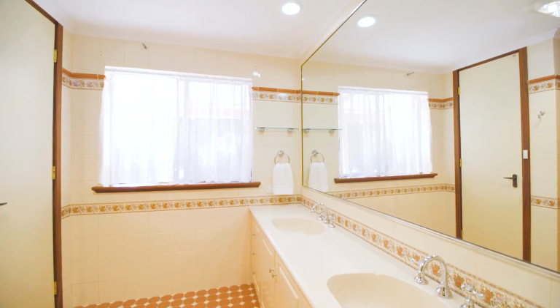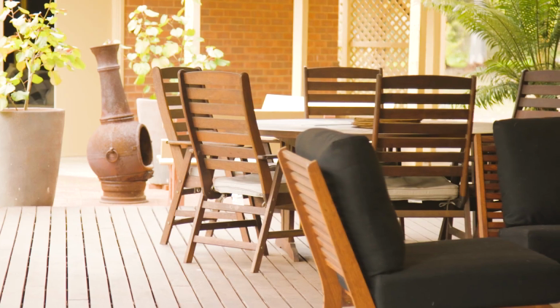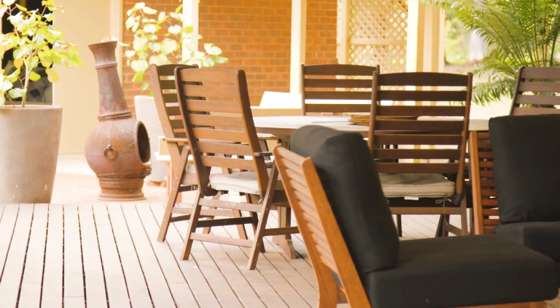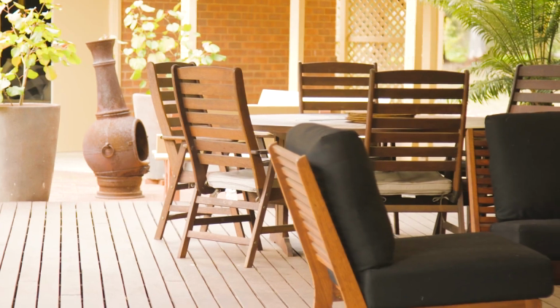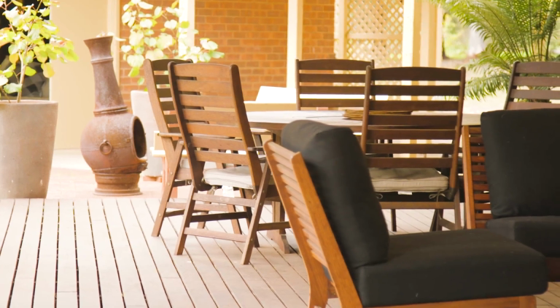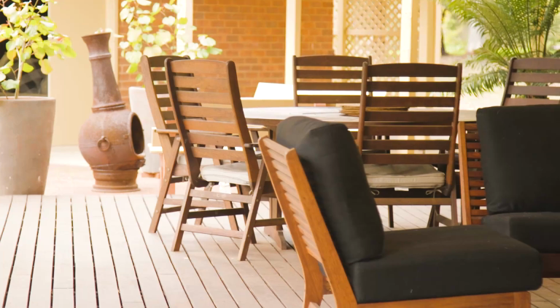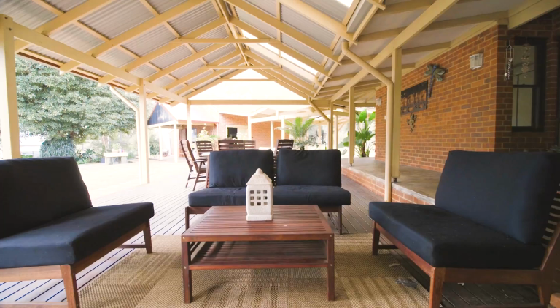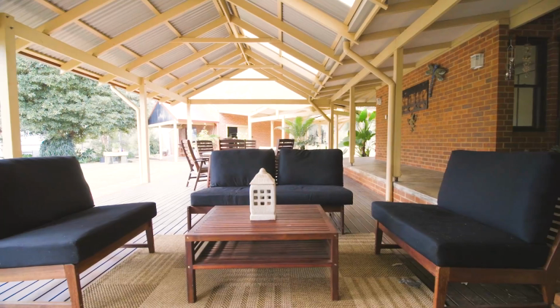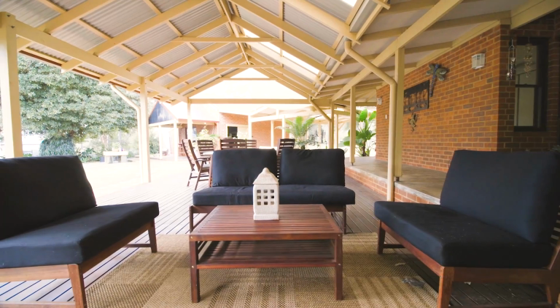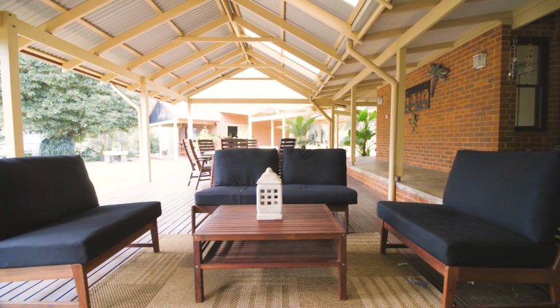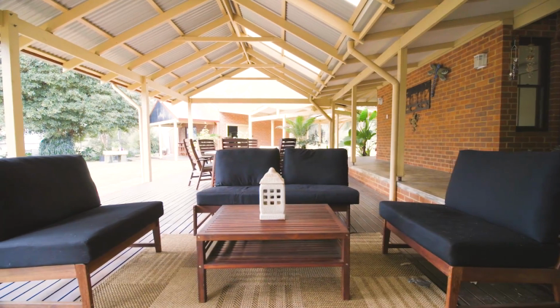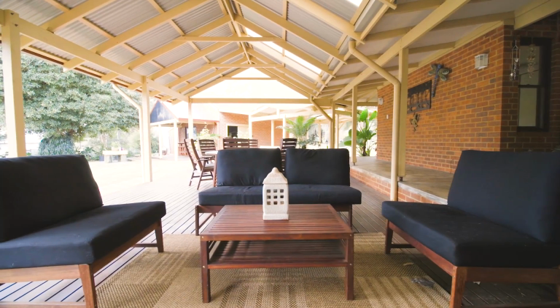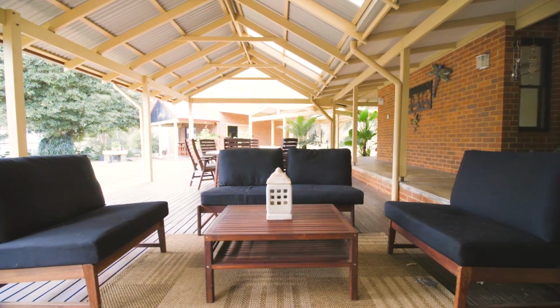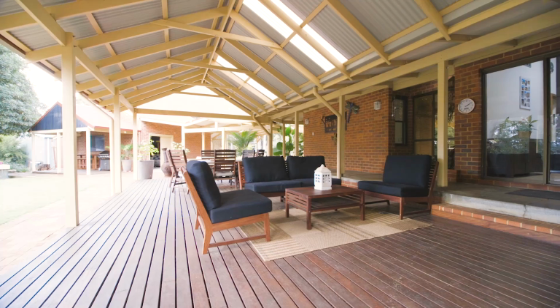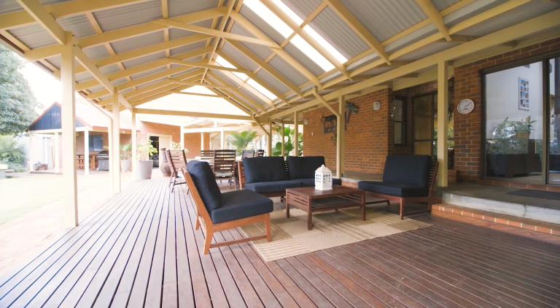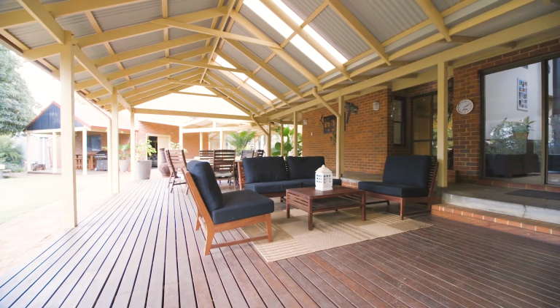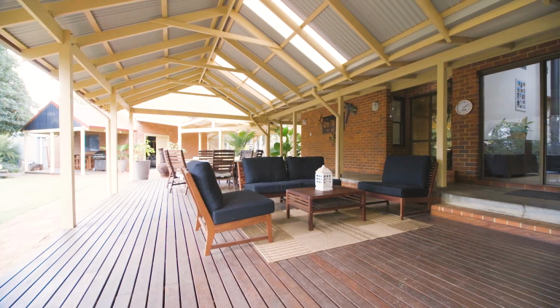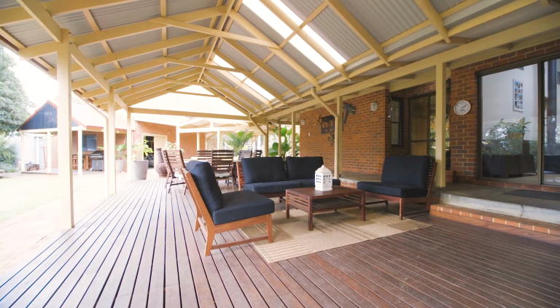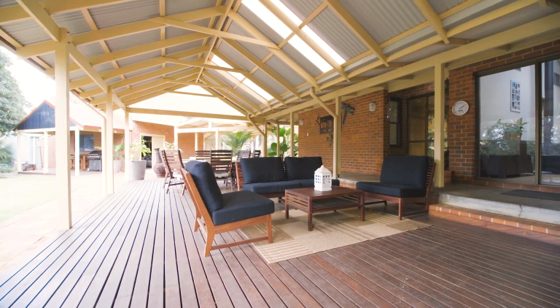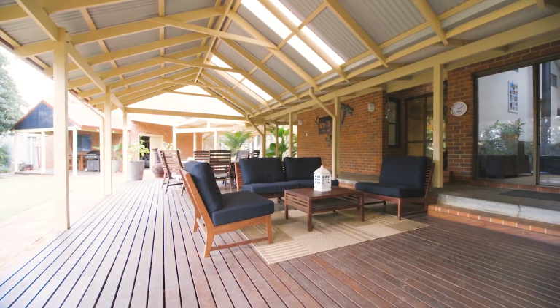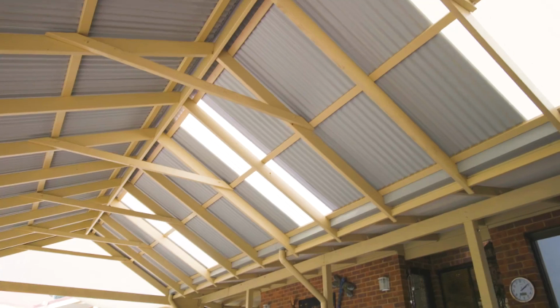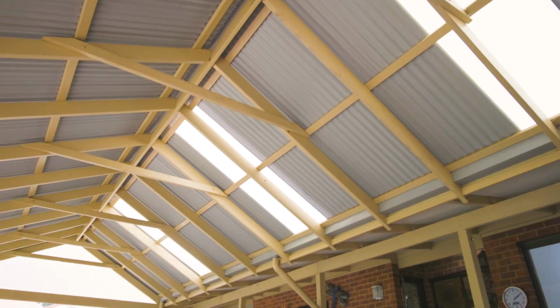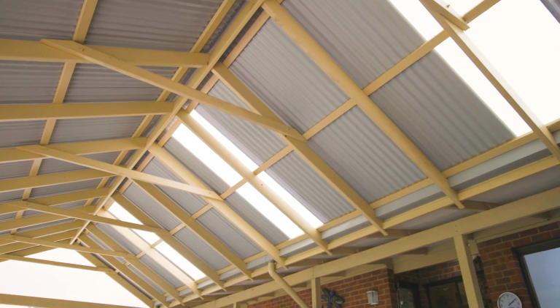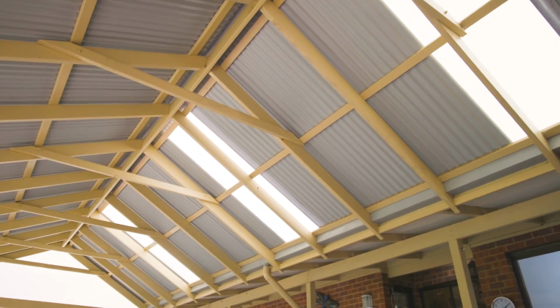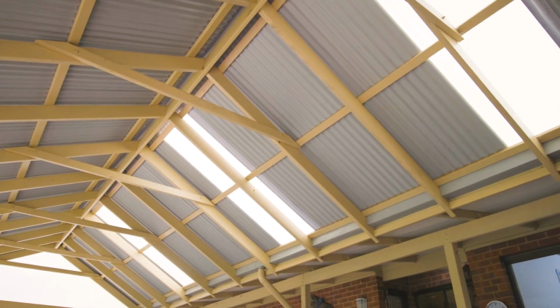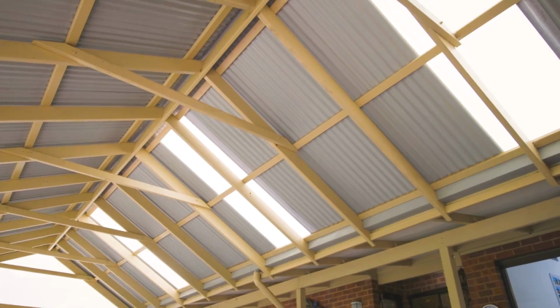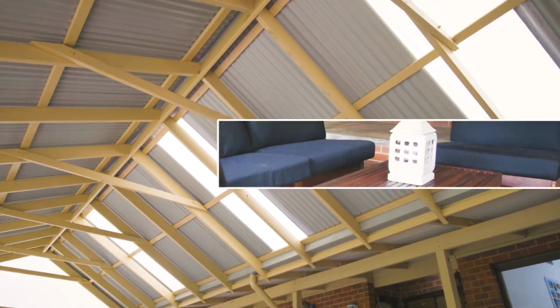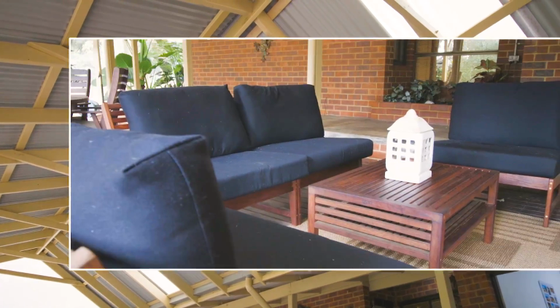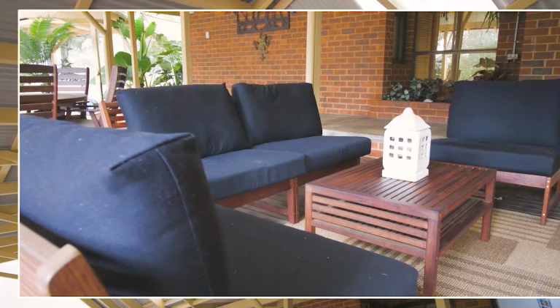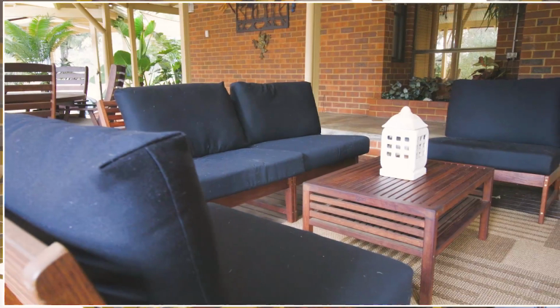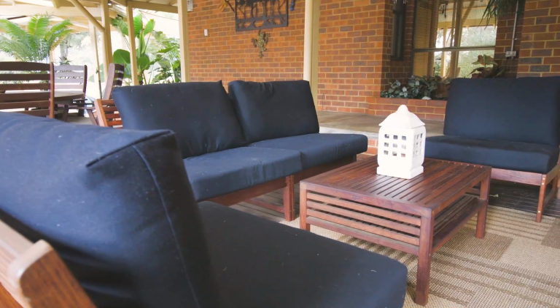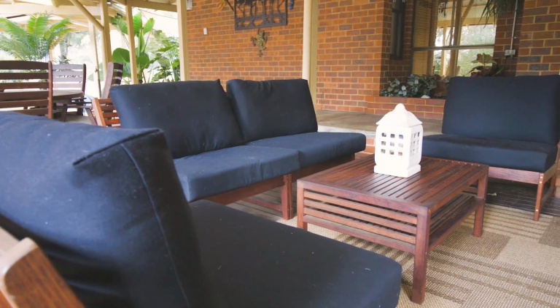Imagine entertaining all of your family and friends on this massive decked area with a gabled al fresco and an outlook like this.